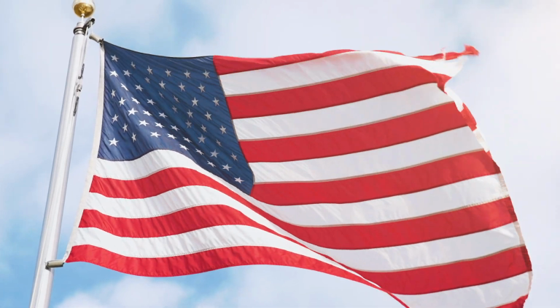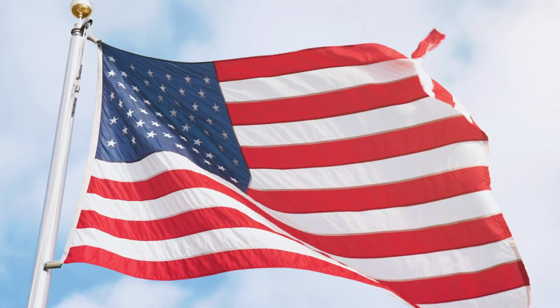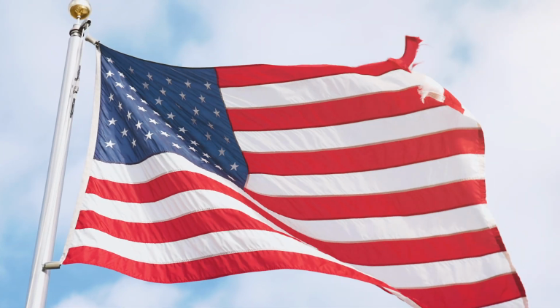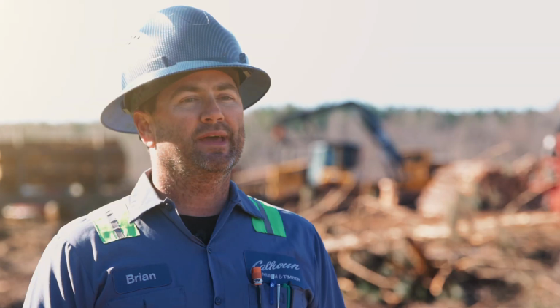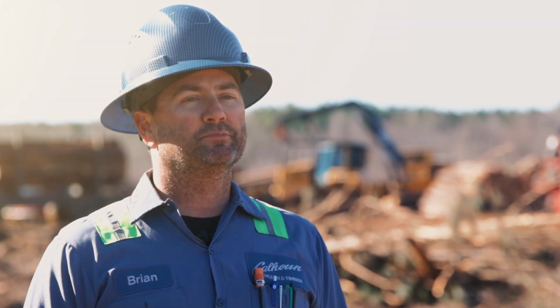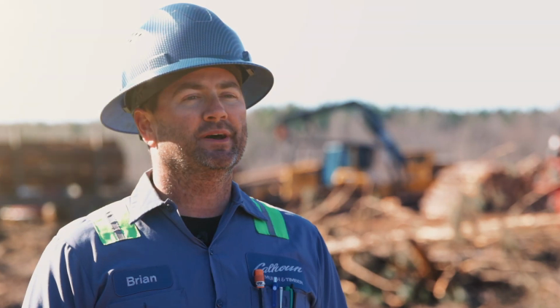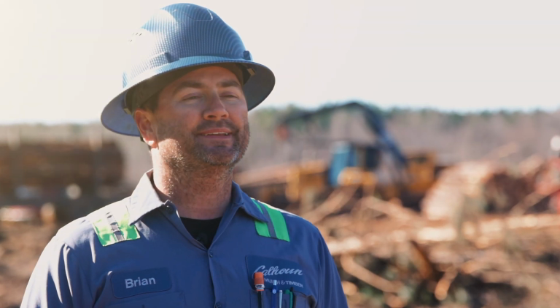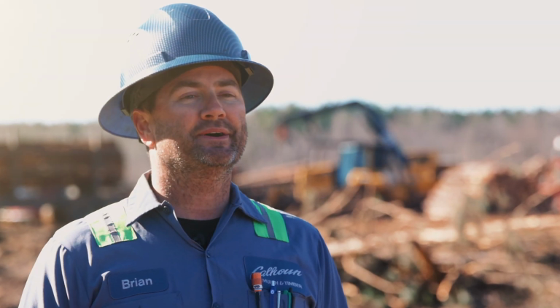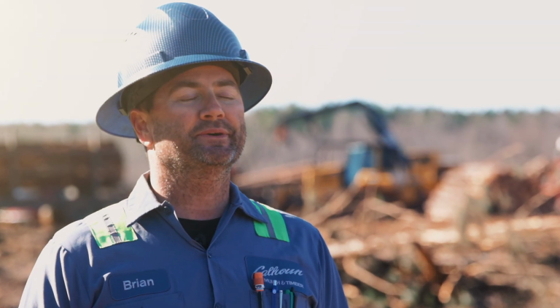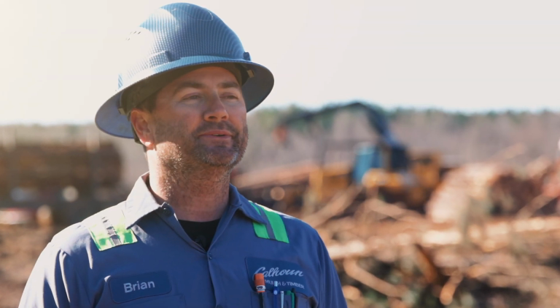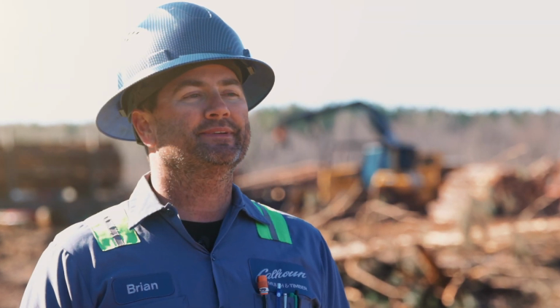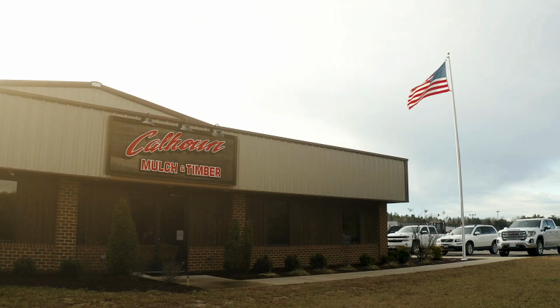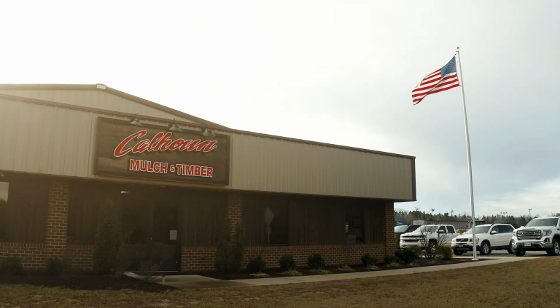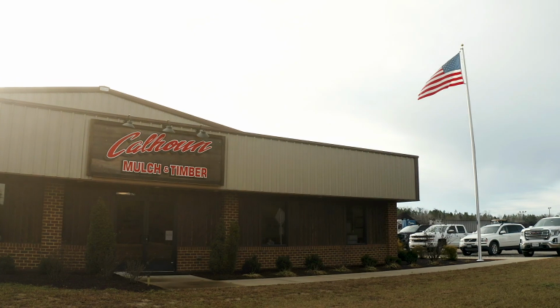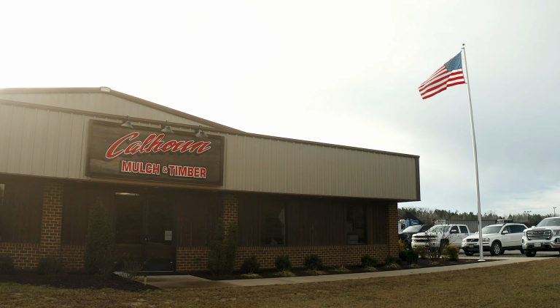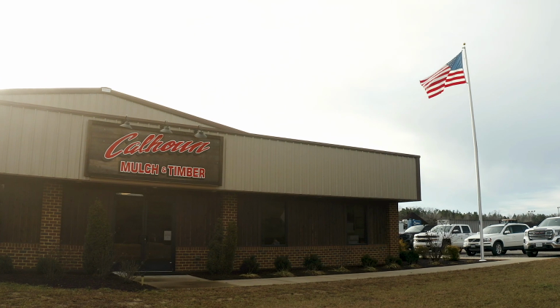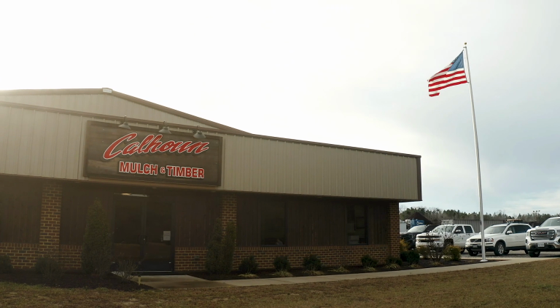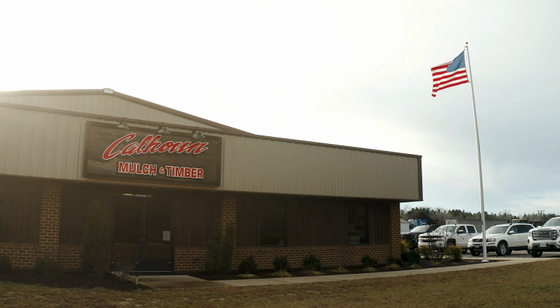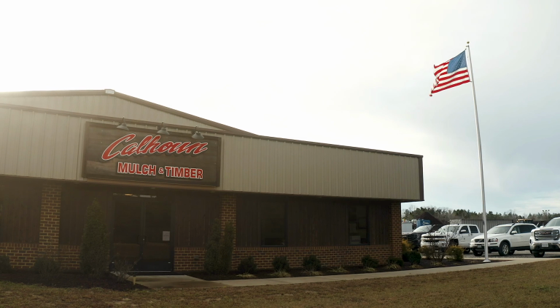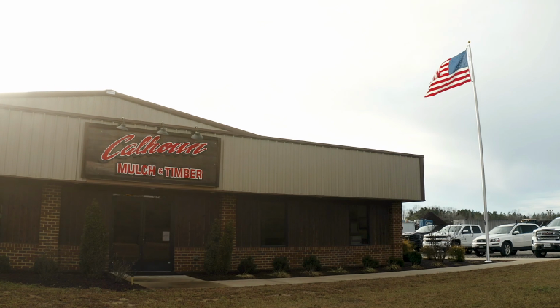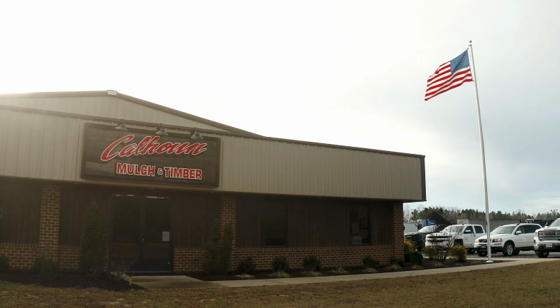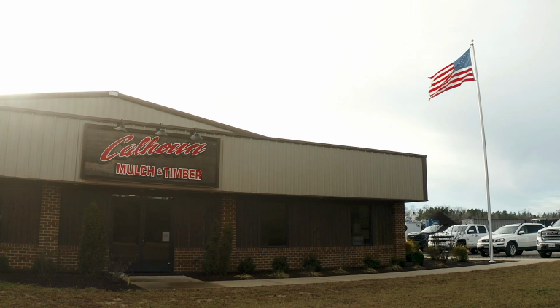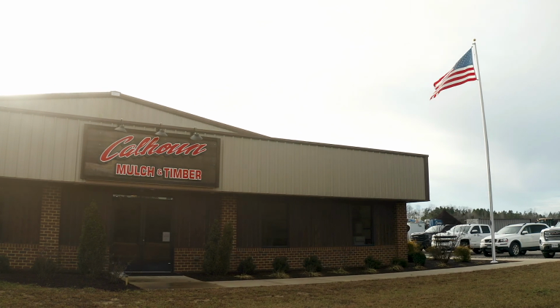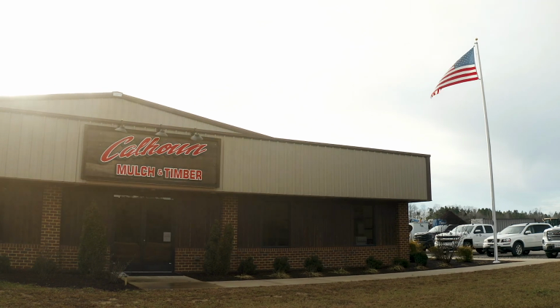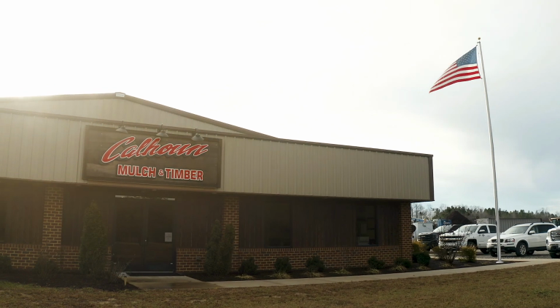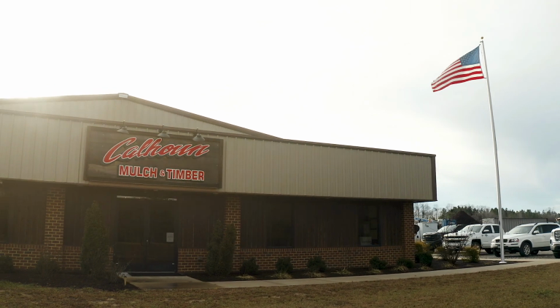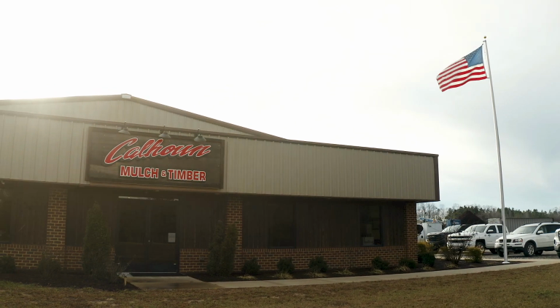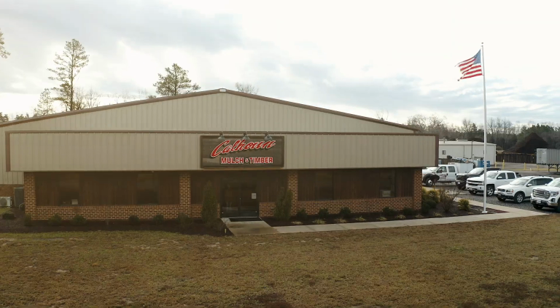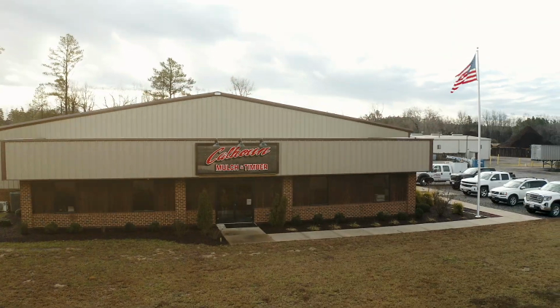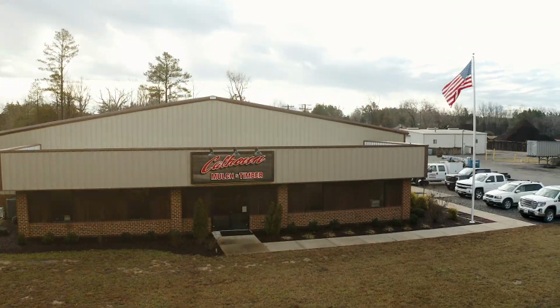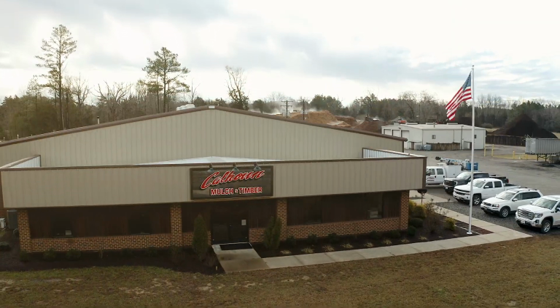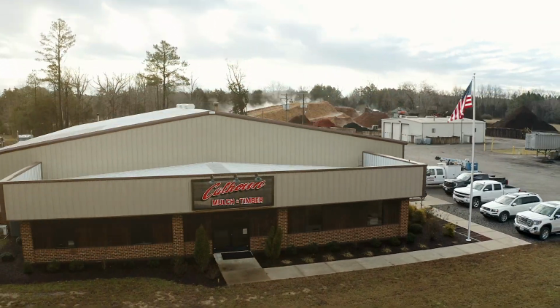My name is Brian Calhoun. My business is Calhoun Timber Incorporated.